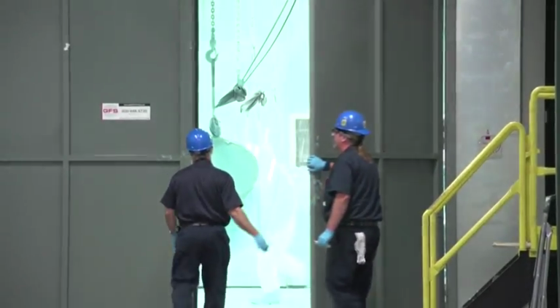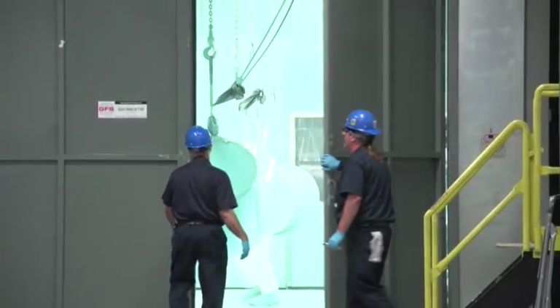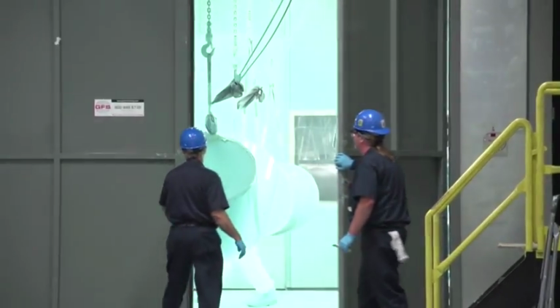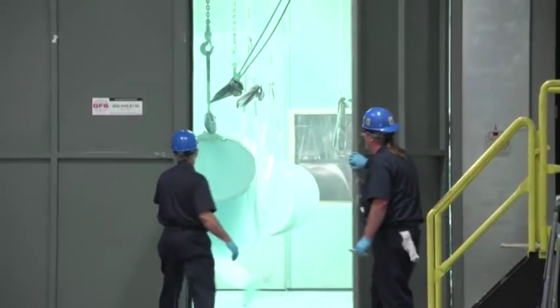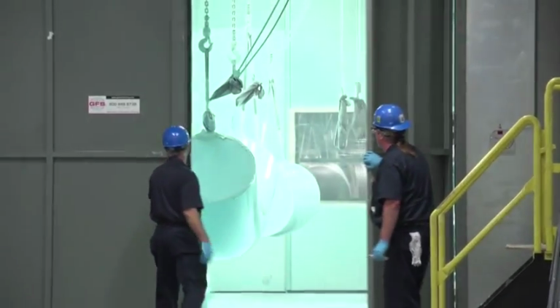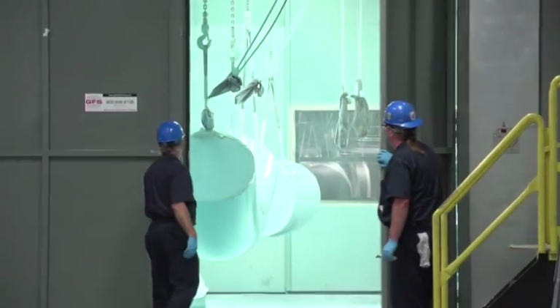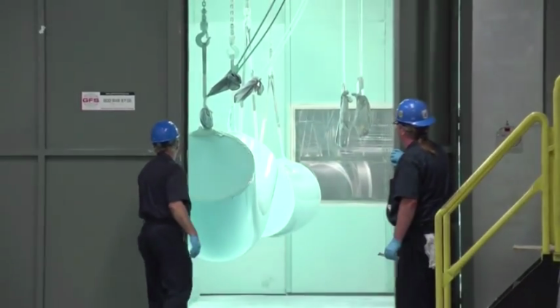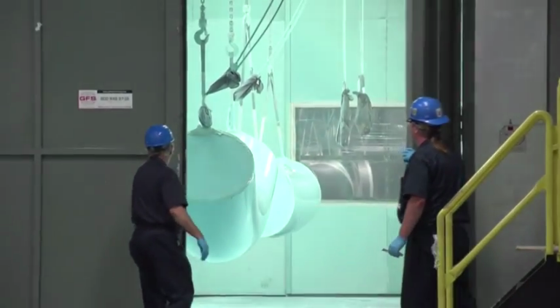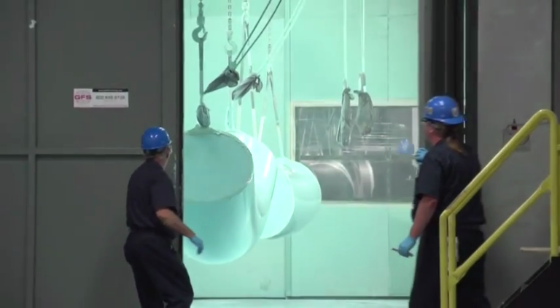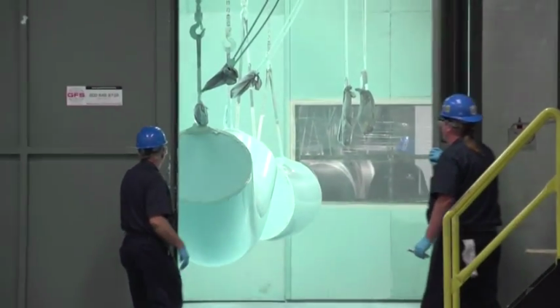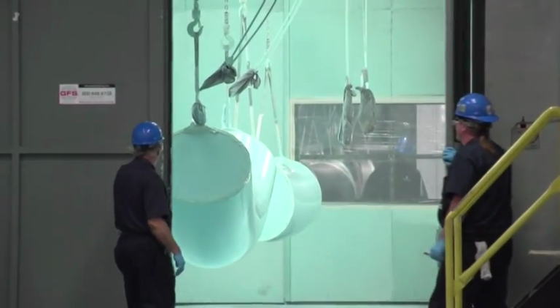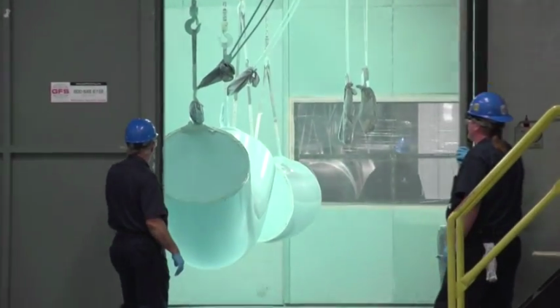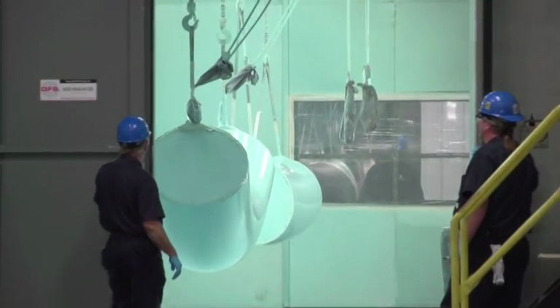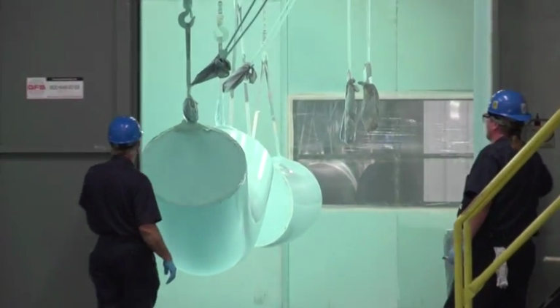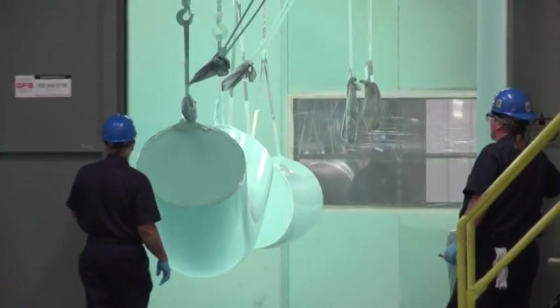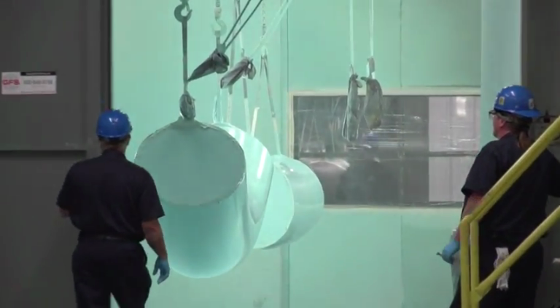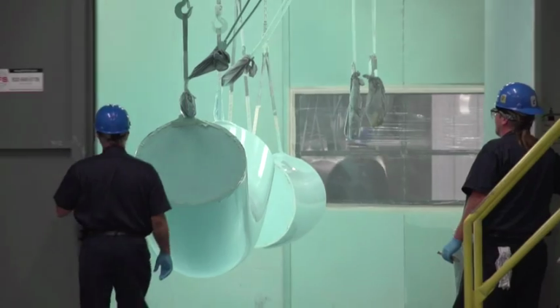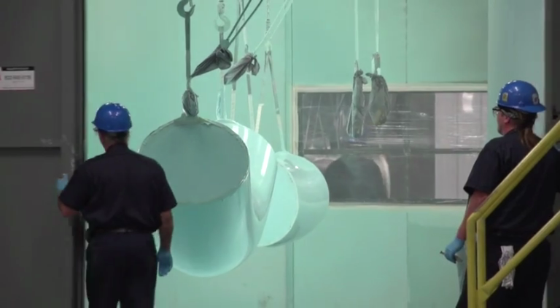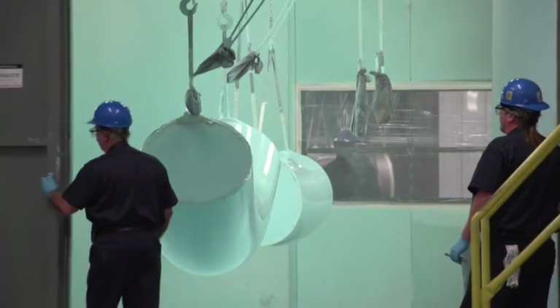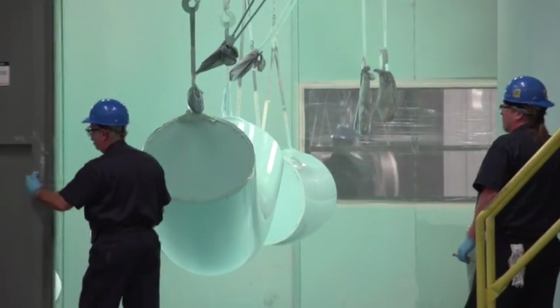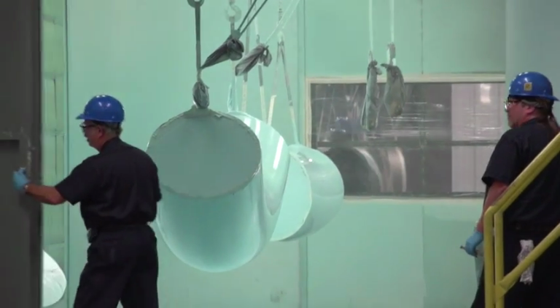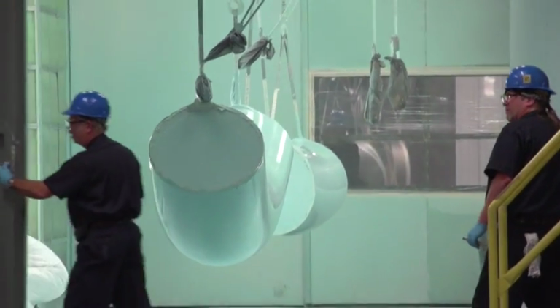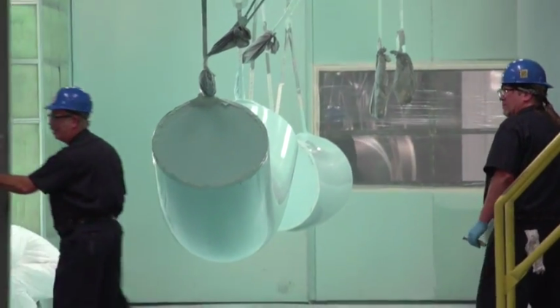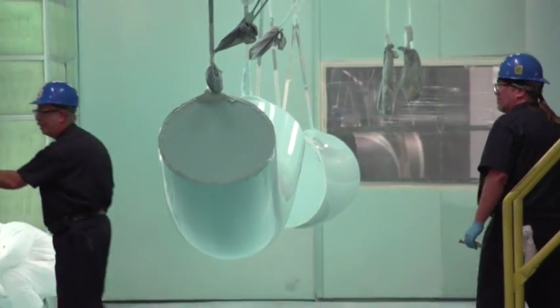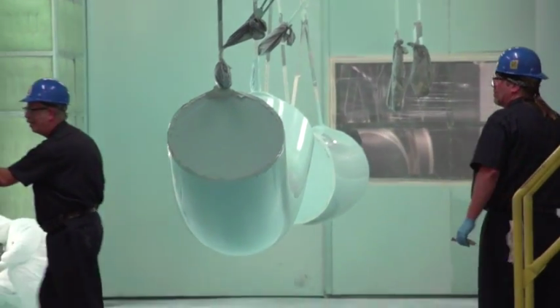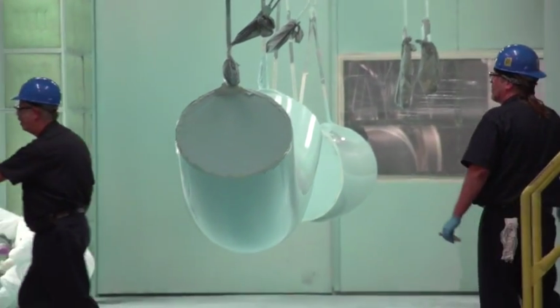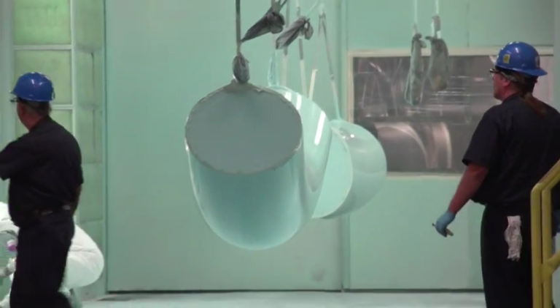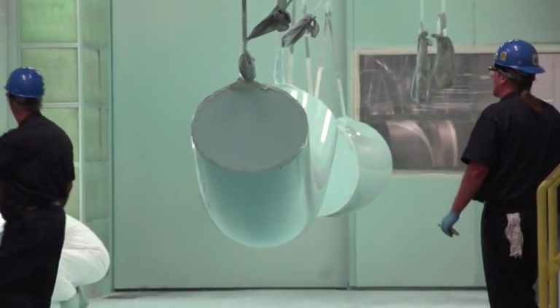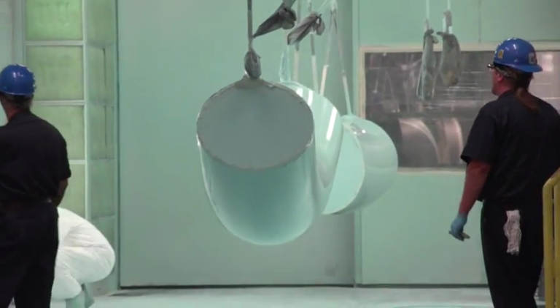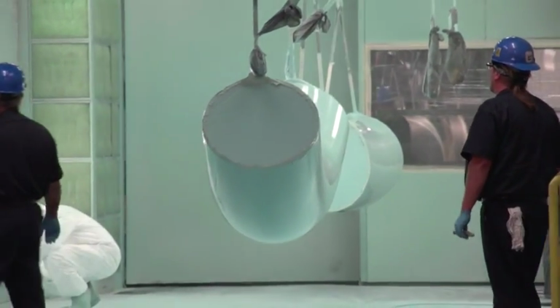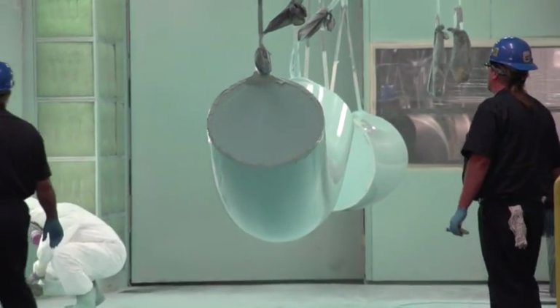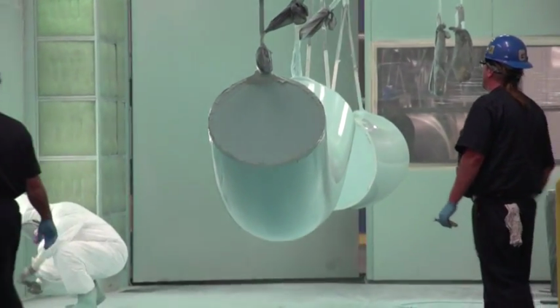Upon coating completion, the coated pipe sections are conveyed into the curing area.